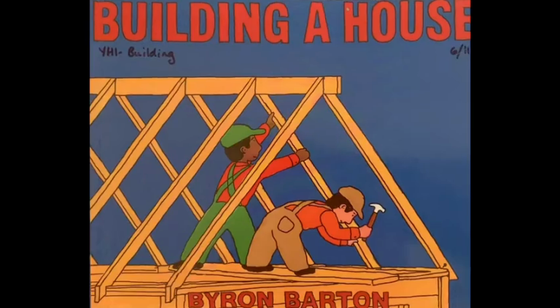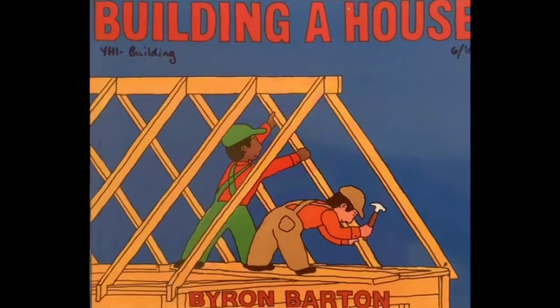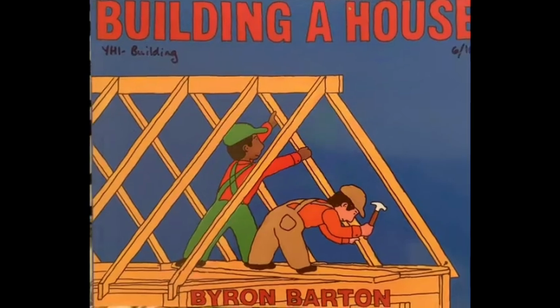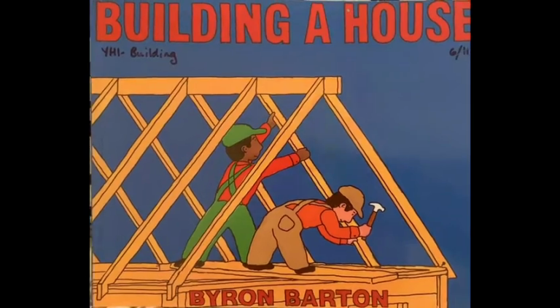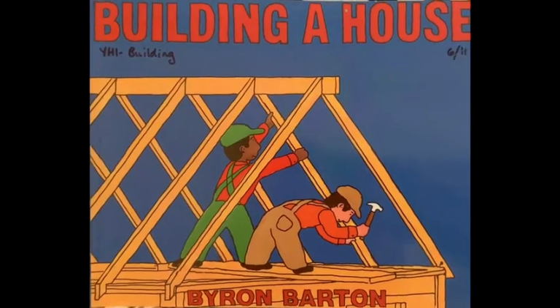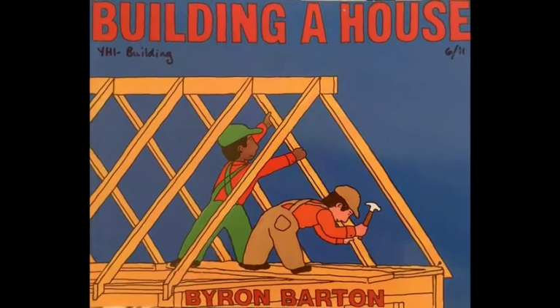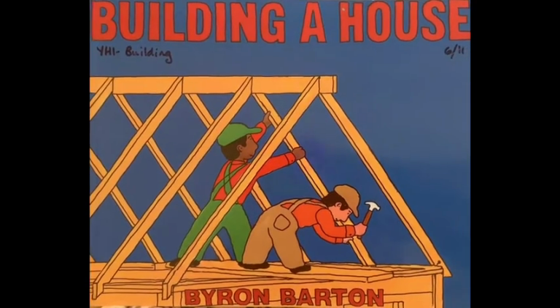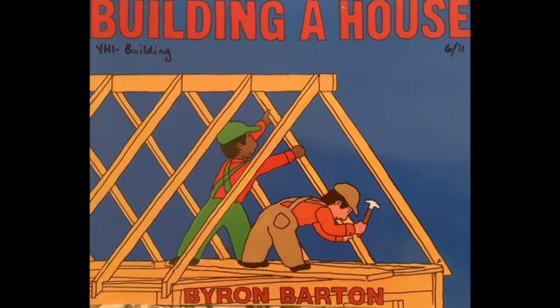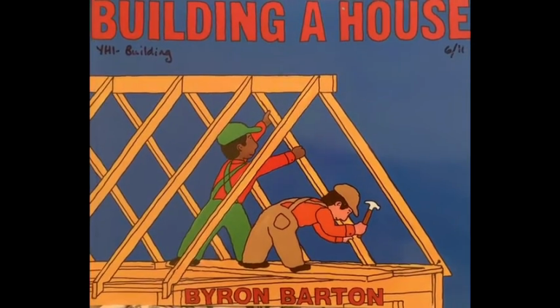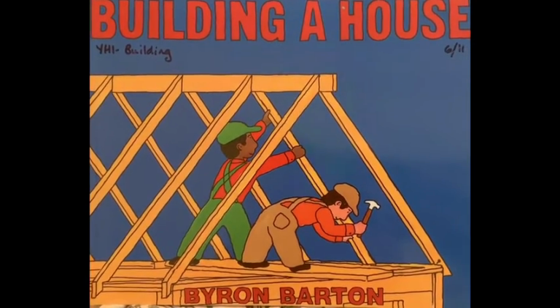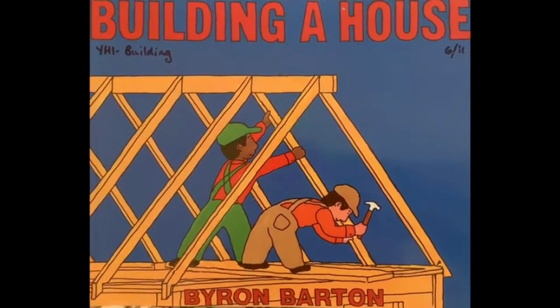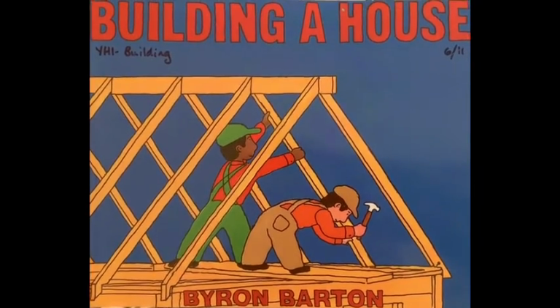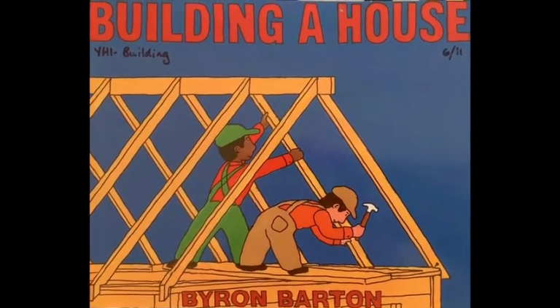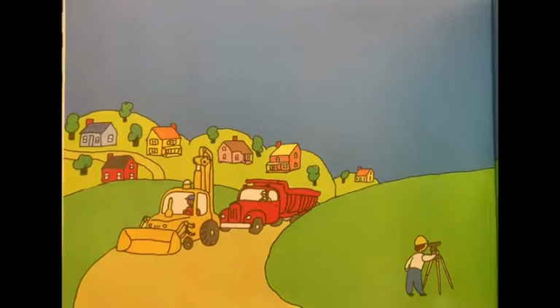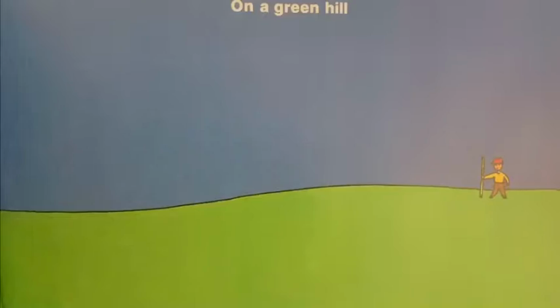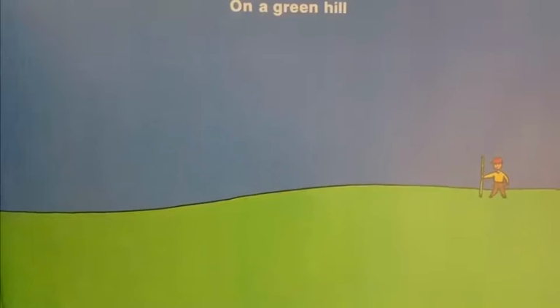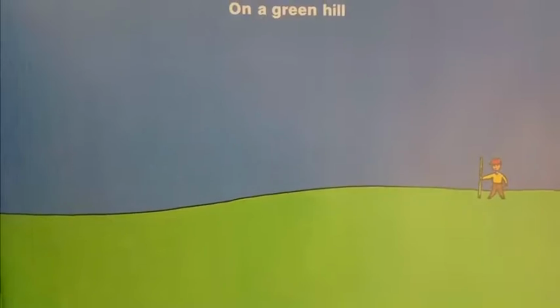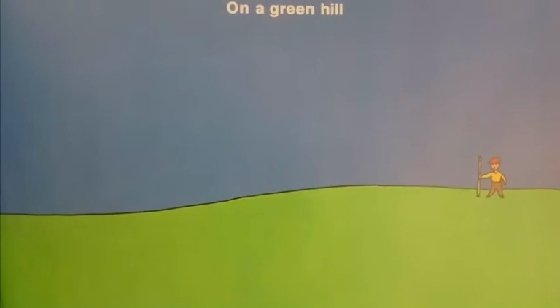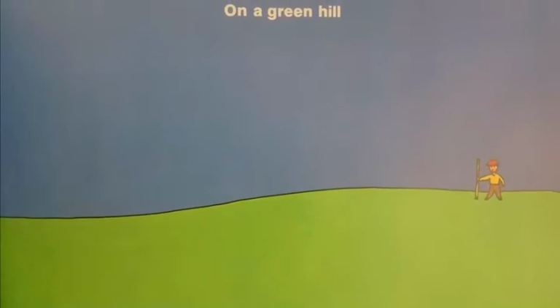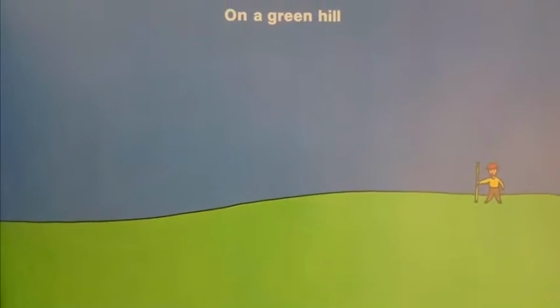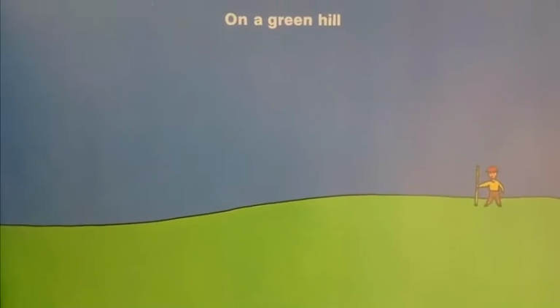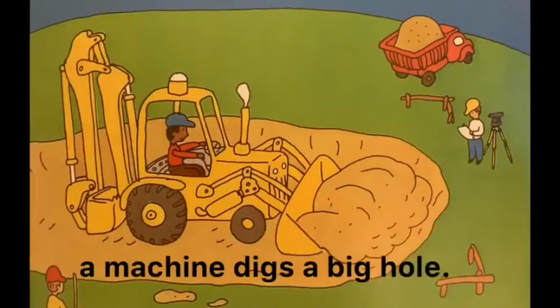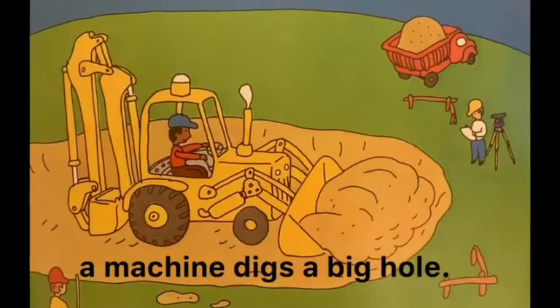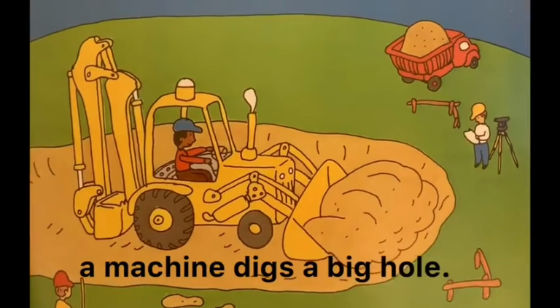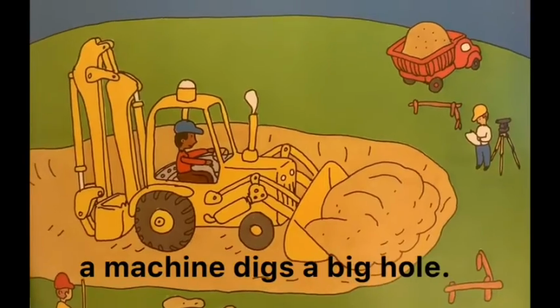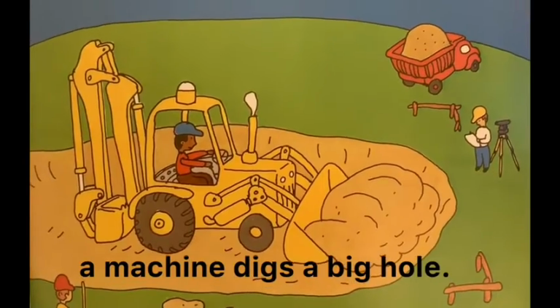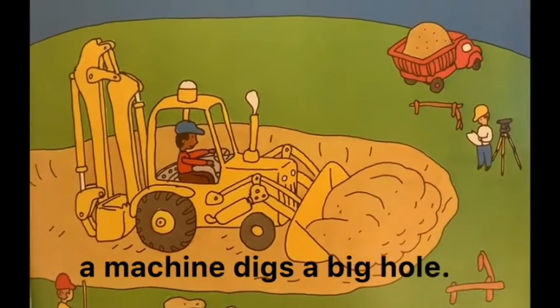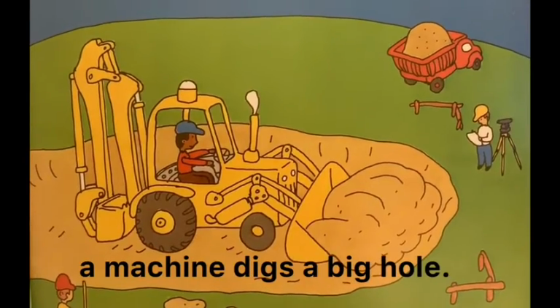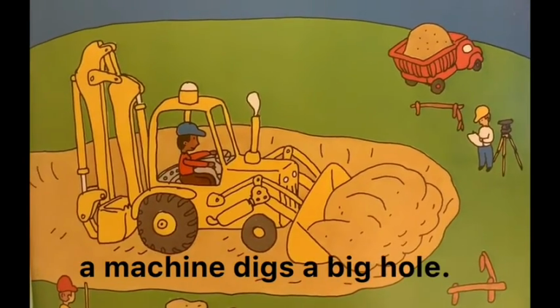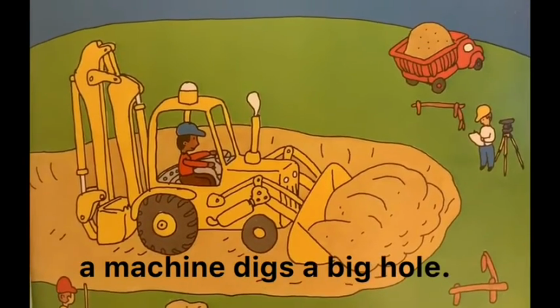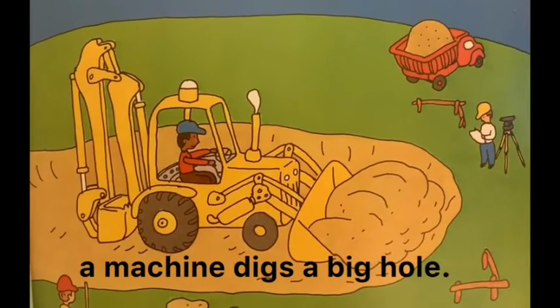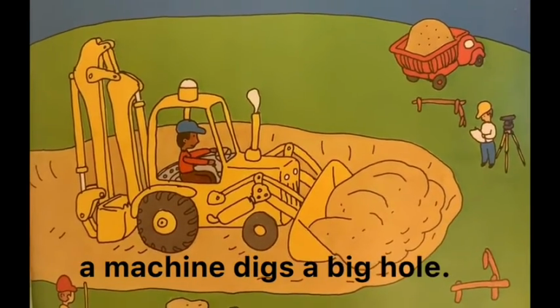Building a House, Byron Barton. On a green hill, a machine digs a big hole.